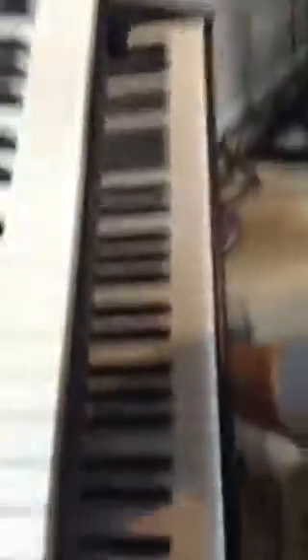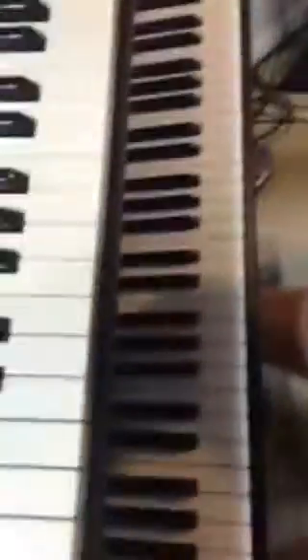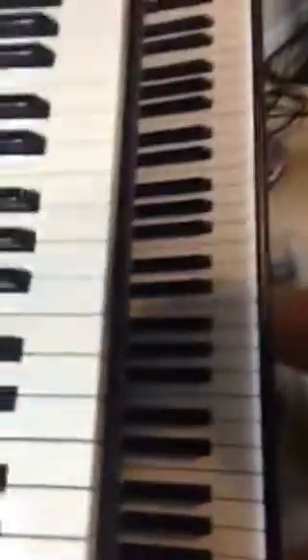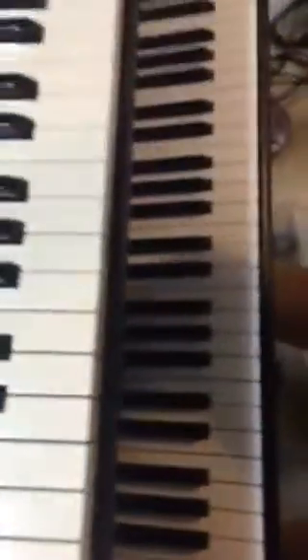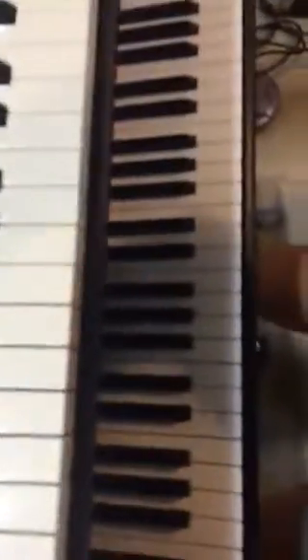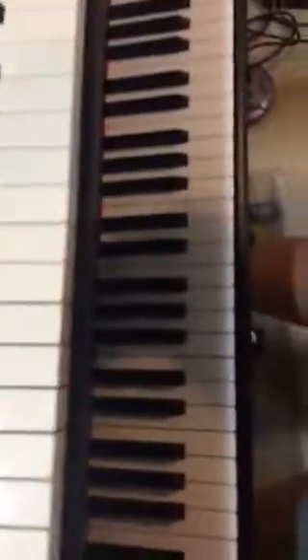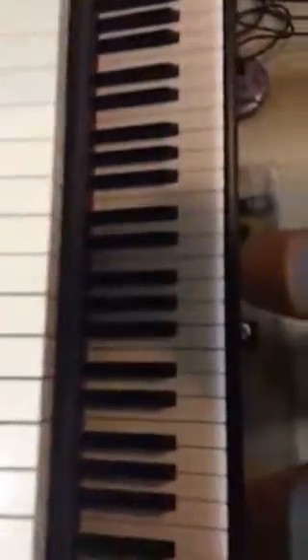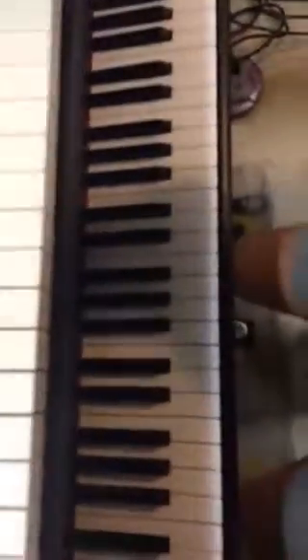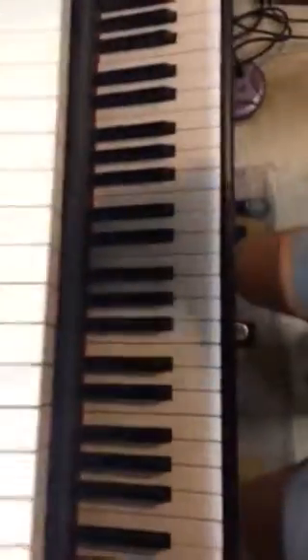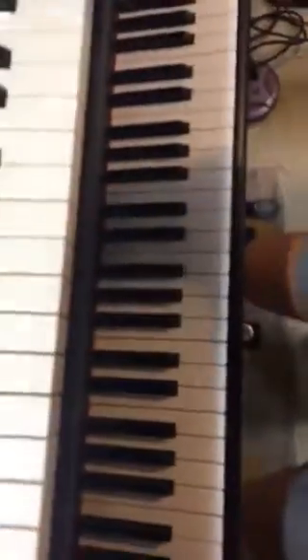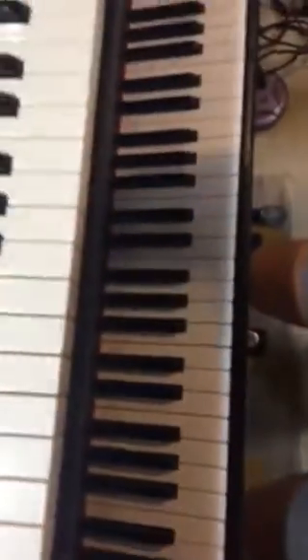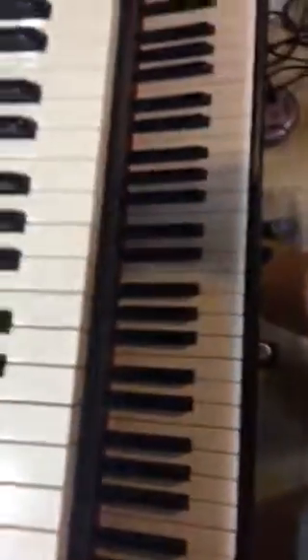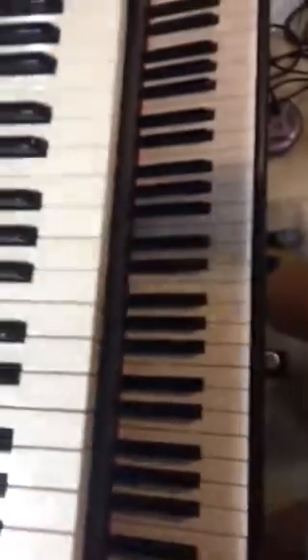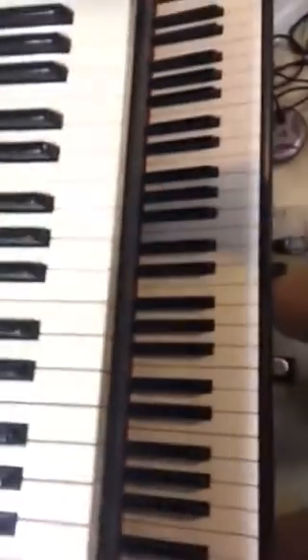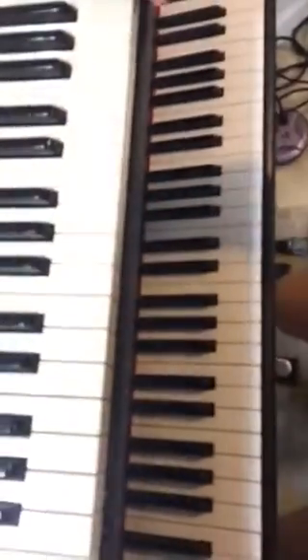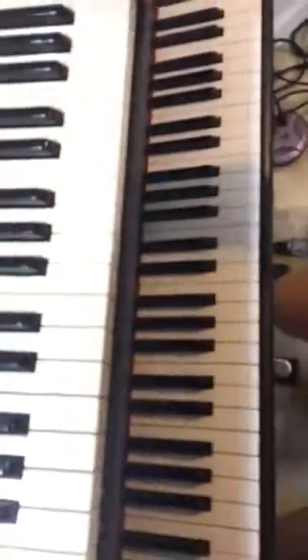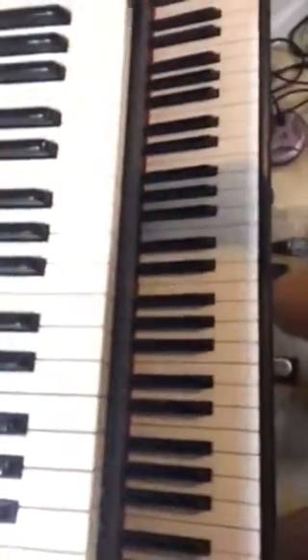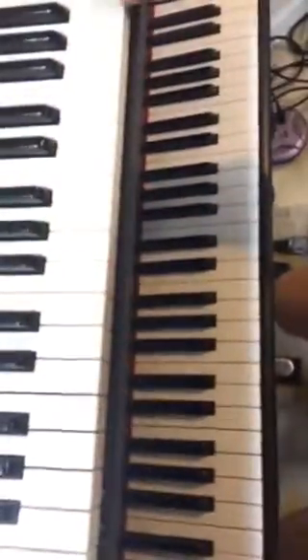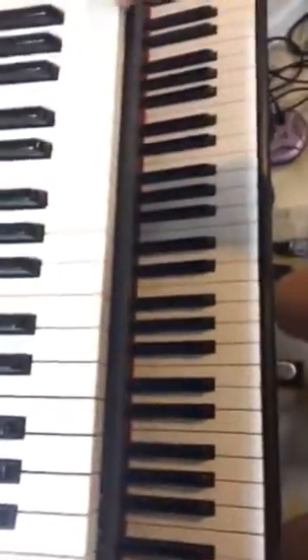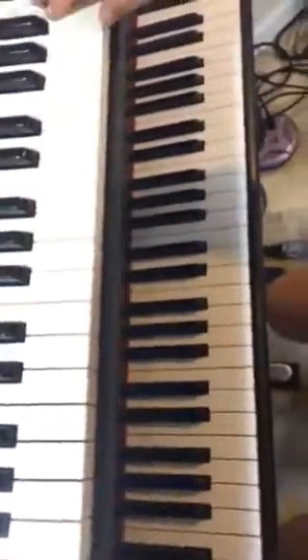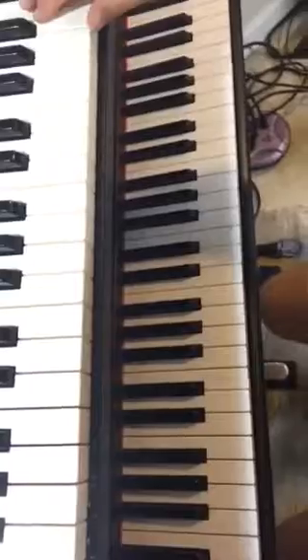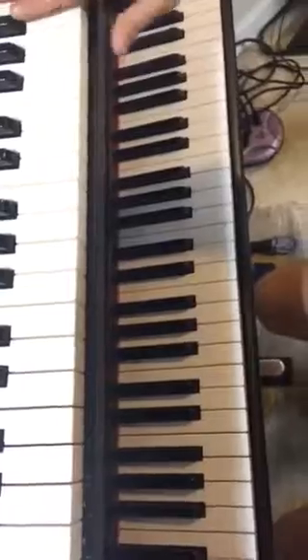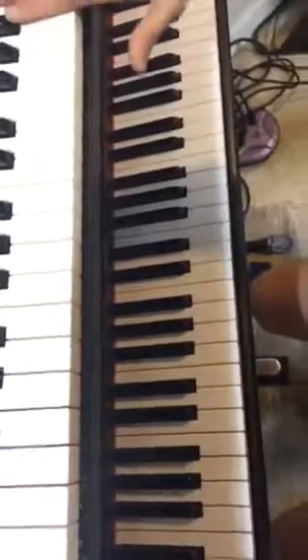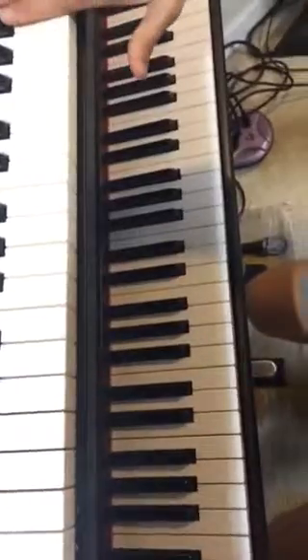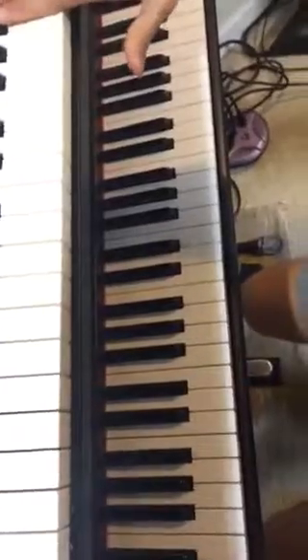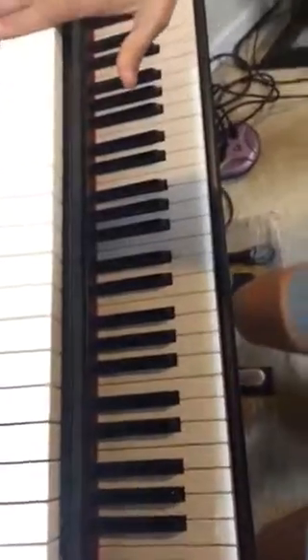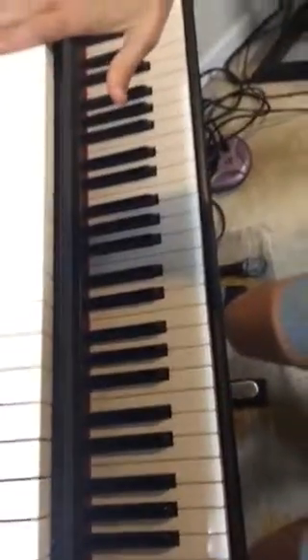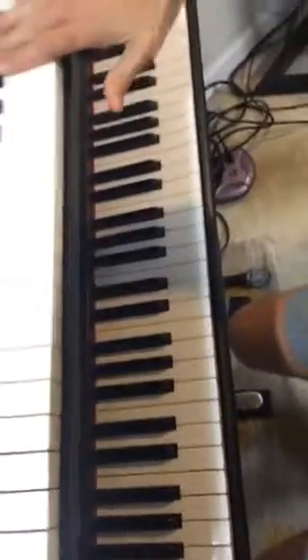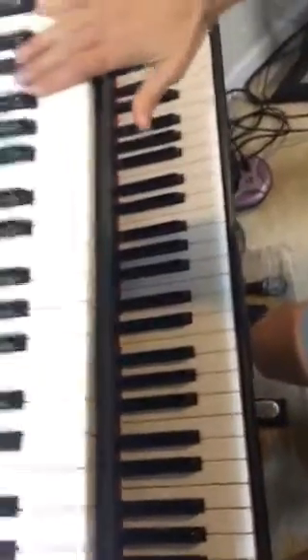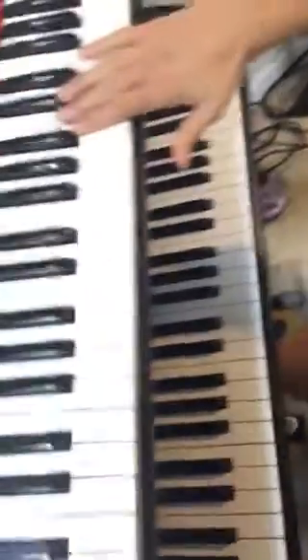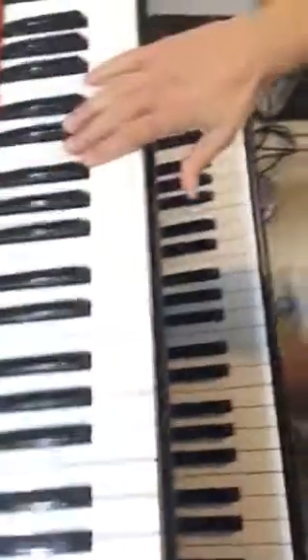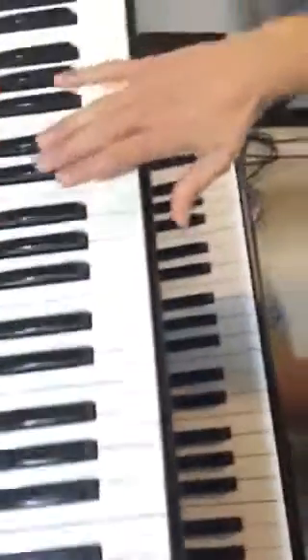Okay, satellite. Here's your main little organ hook. It's got to be the right fingering.